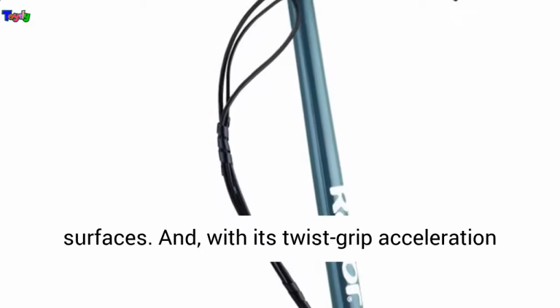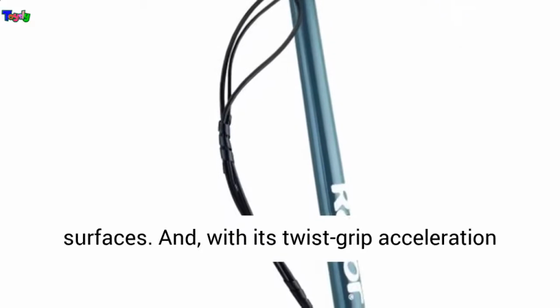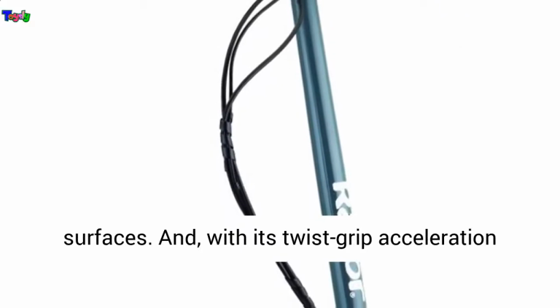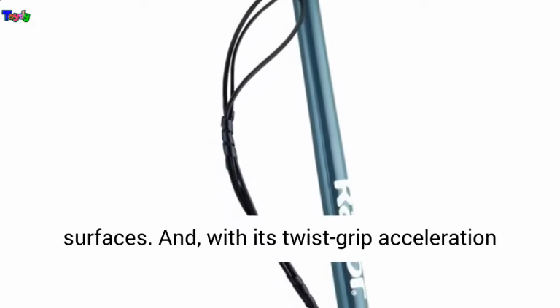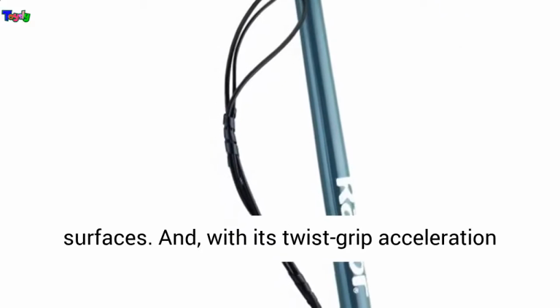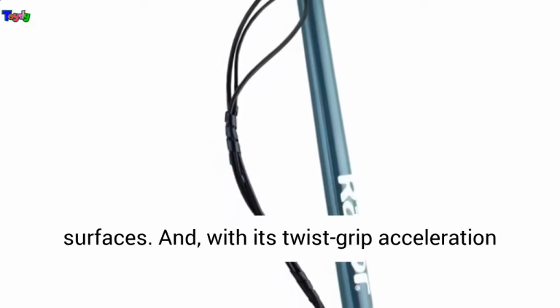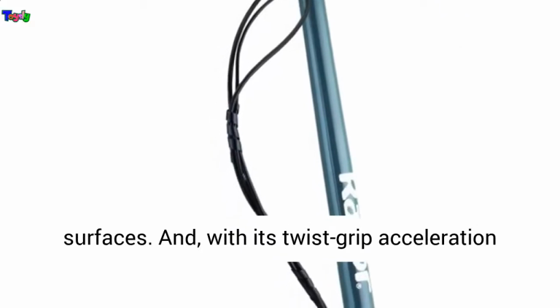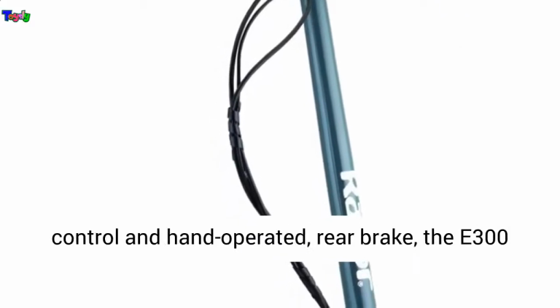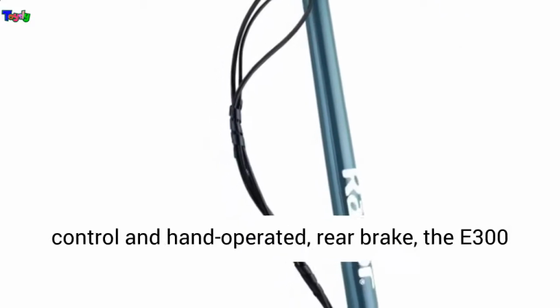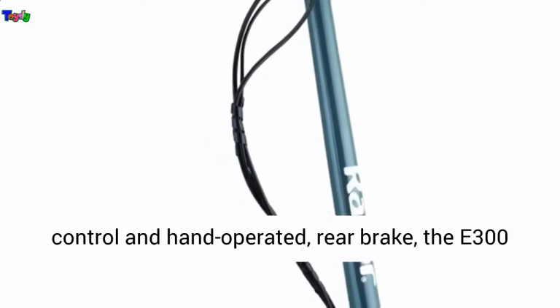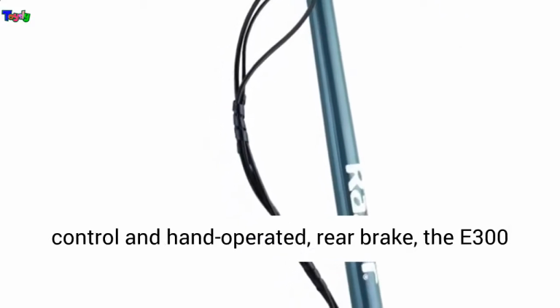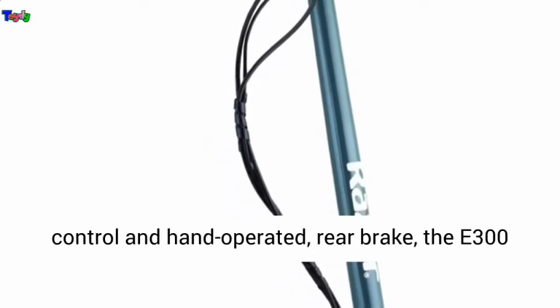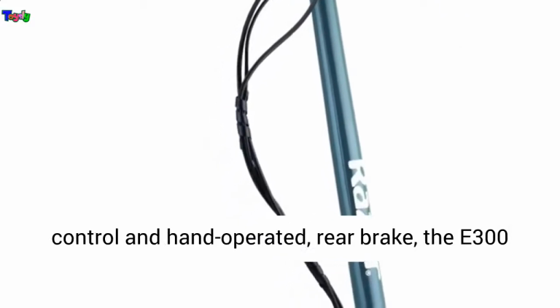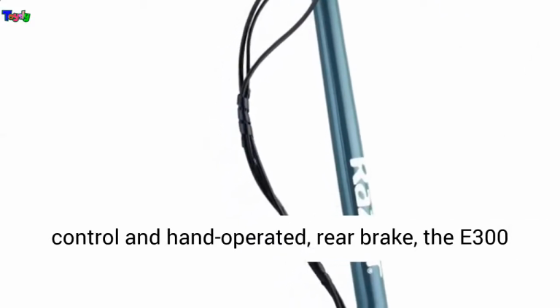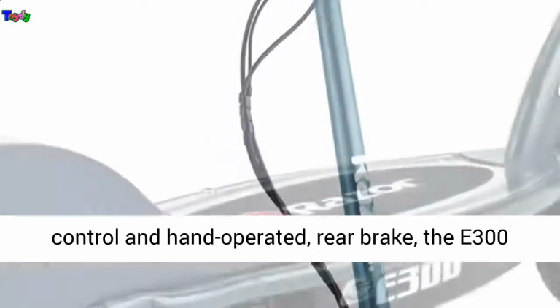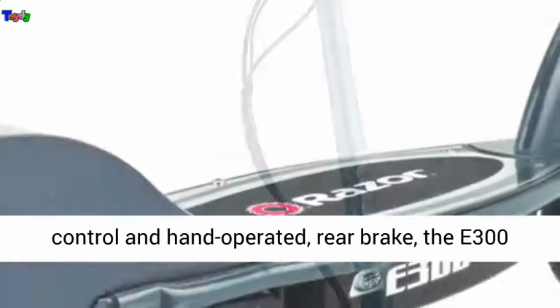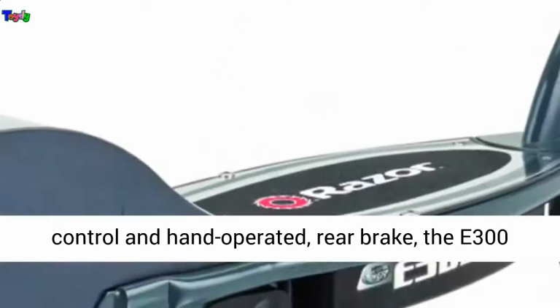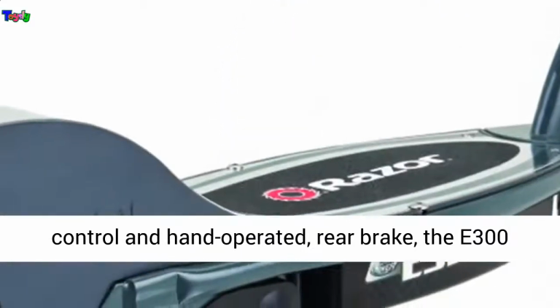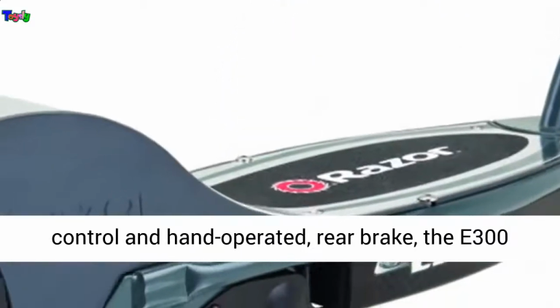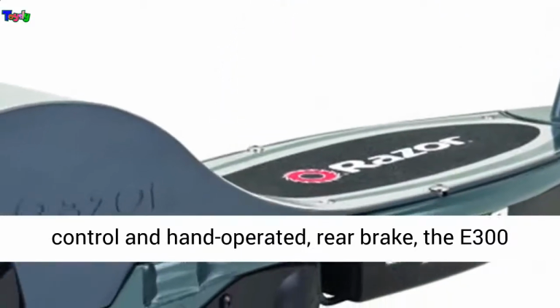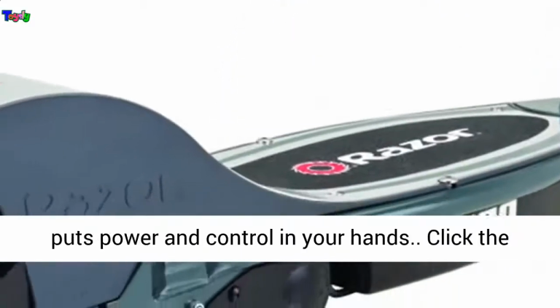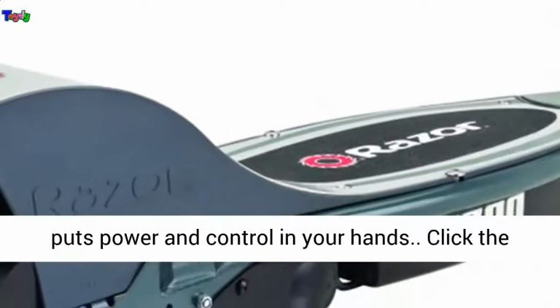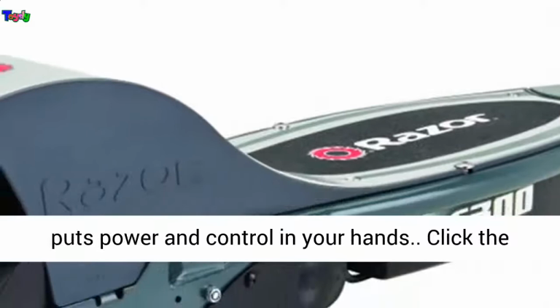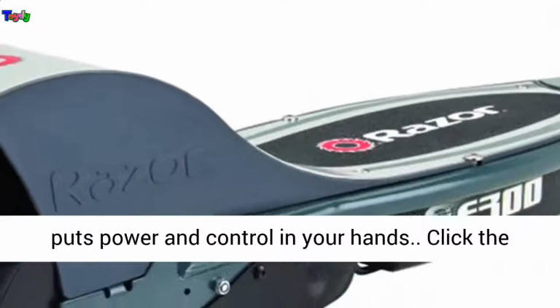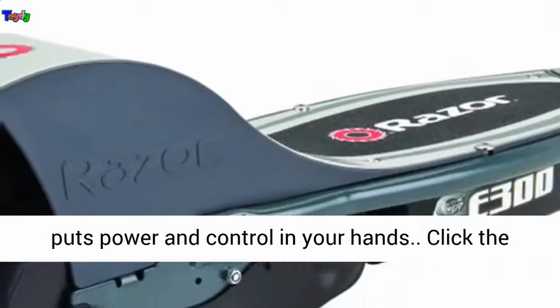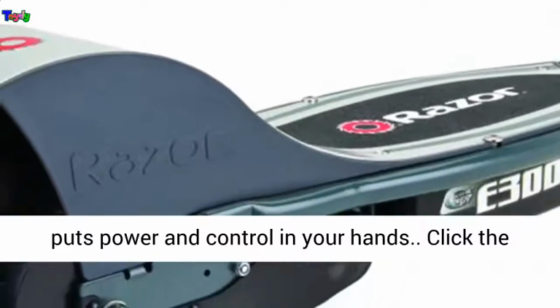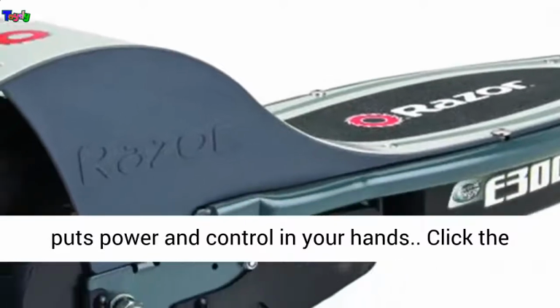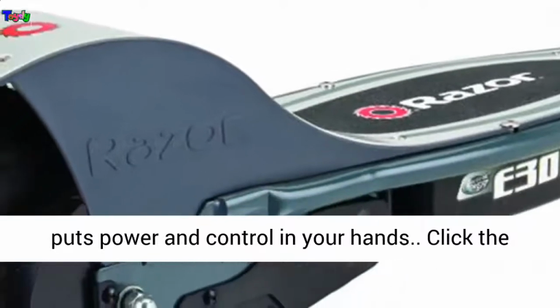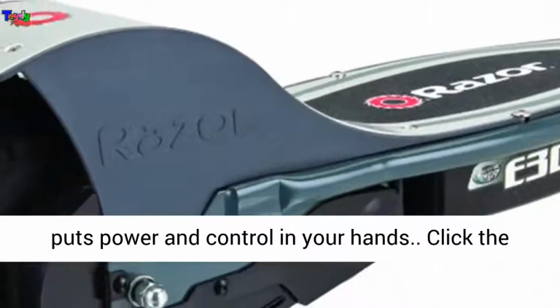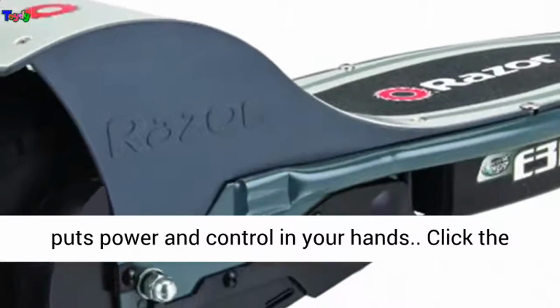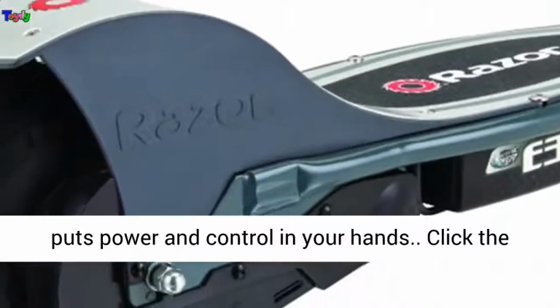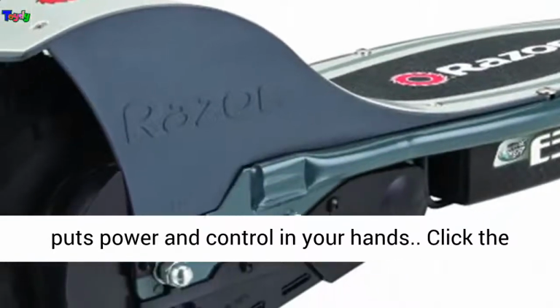With its twist grip acceleration control and hand-operated rear brake, the E-300 puts power and control in your hands.